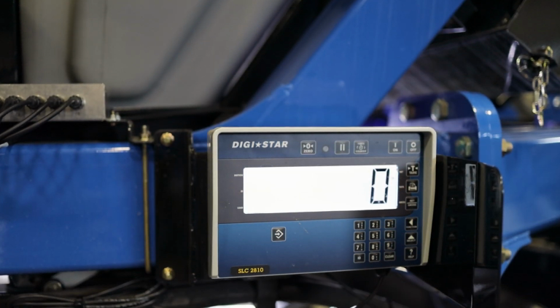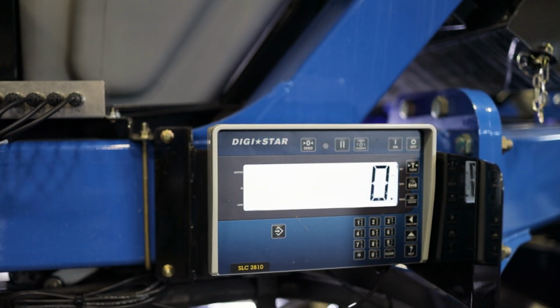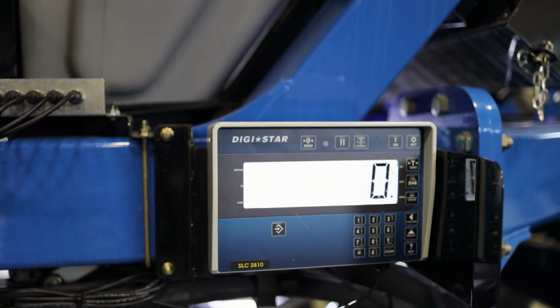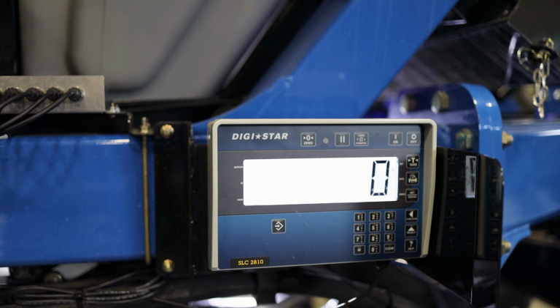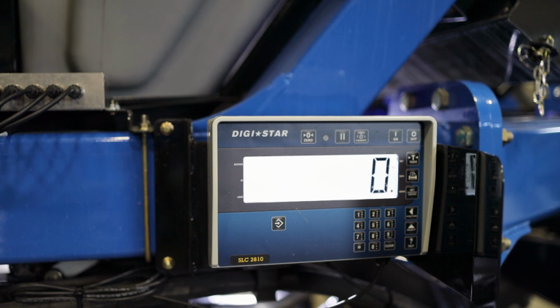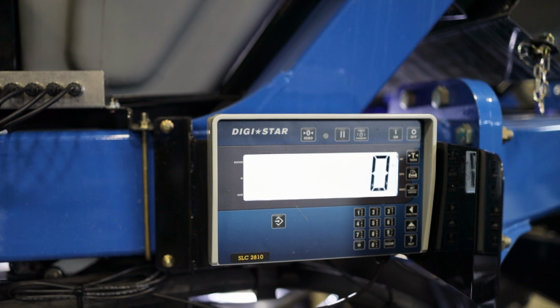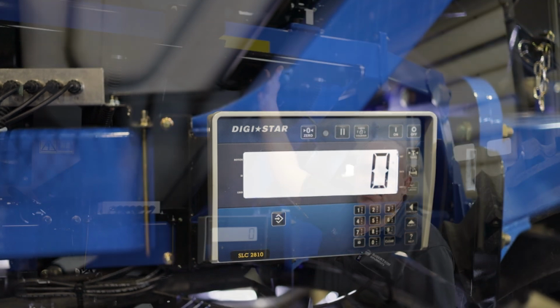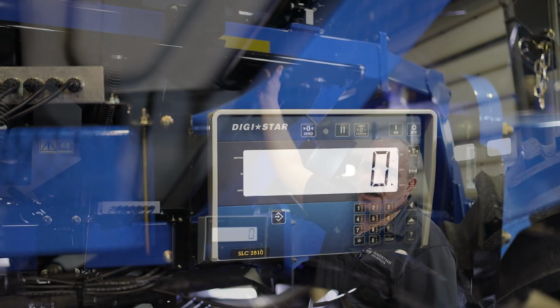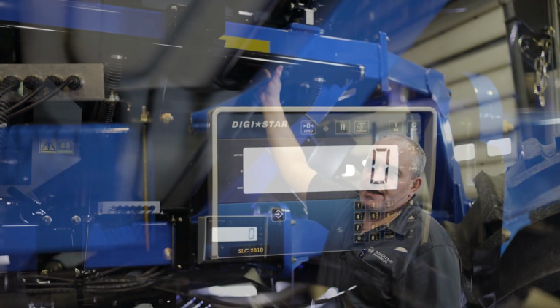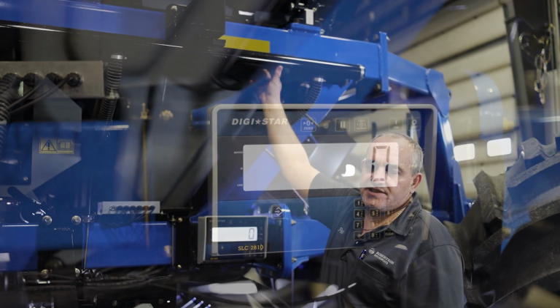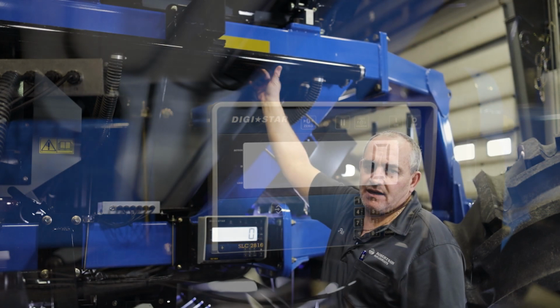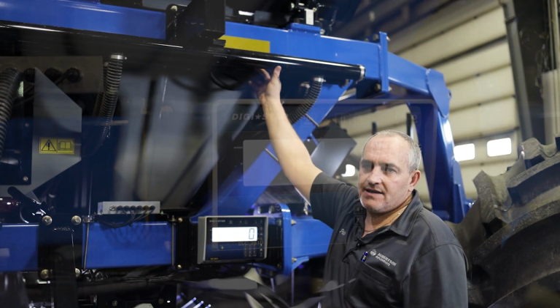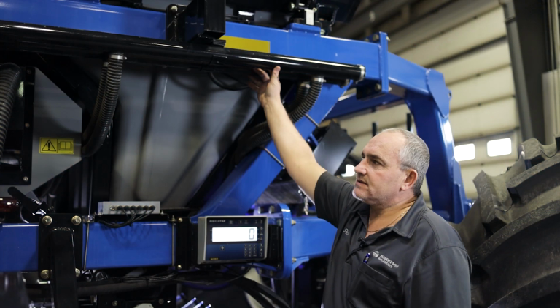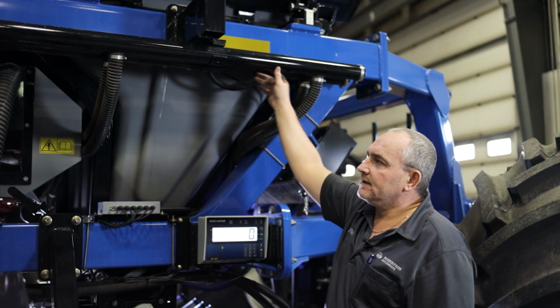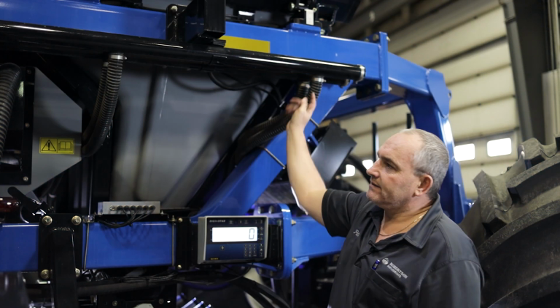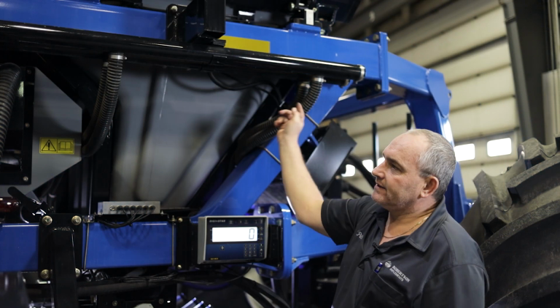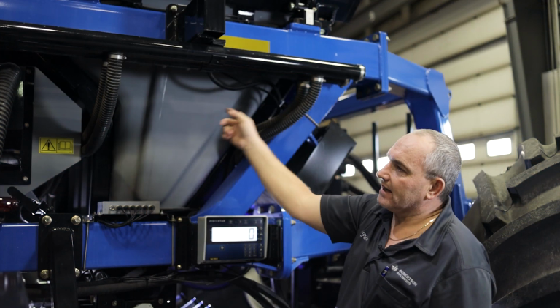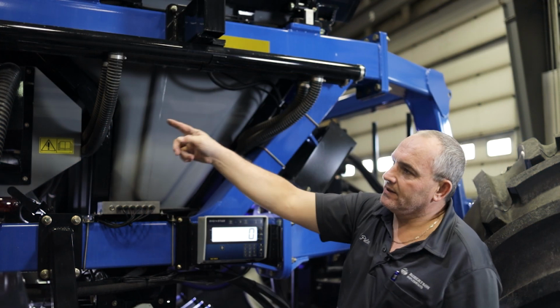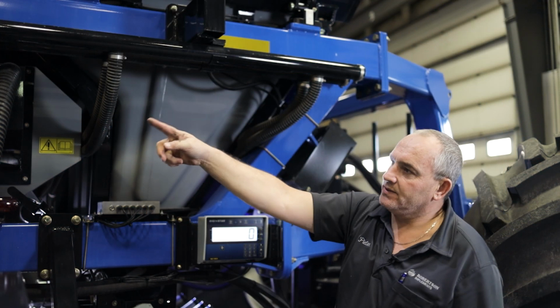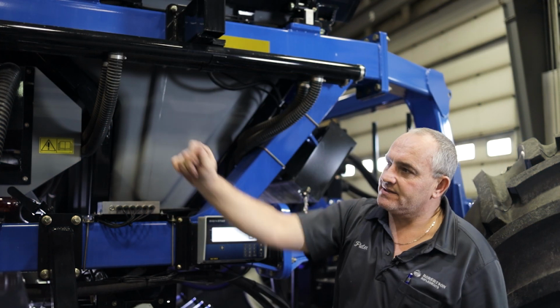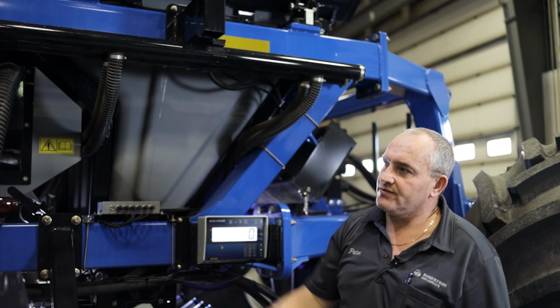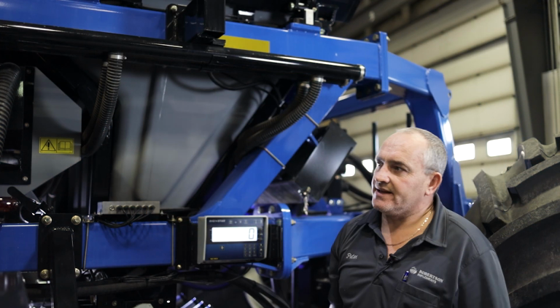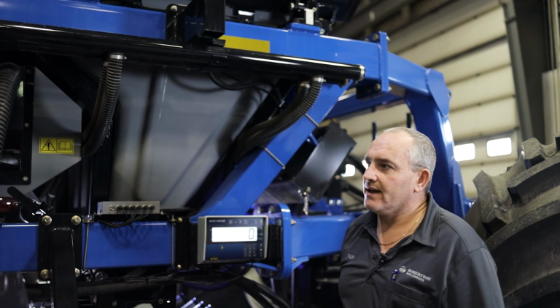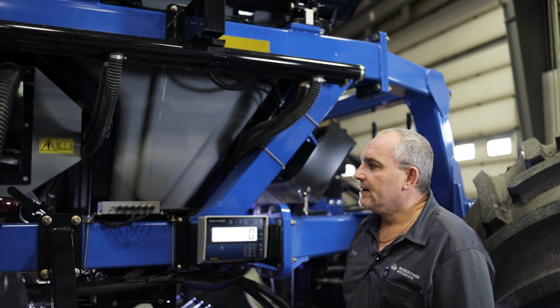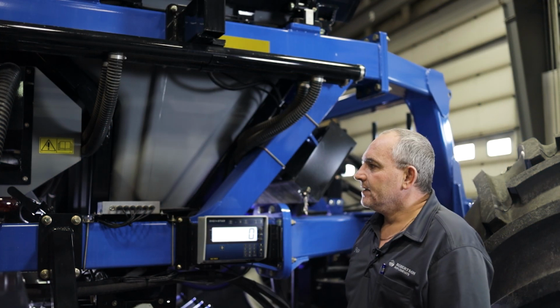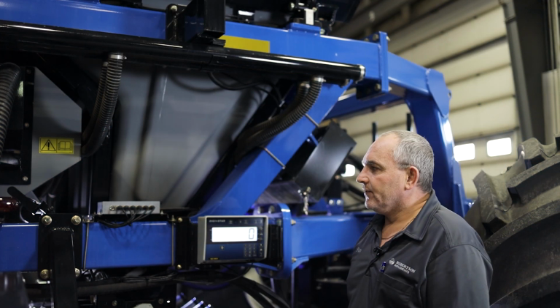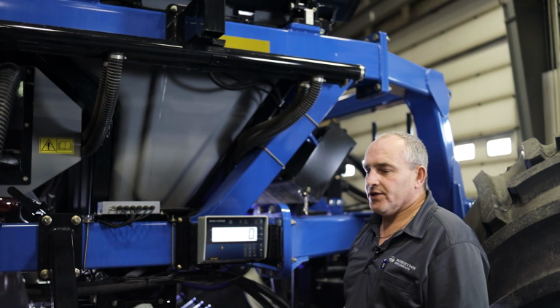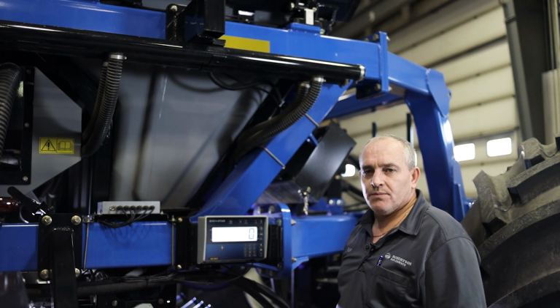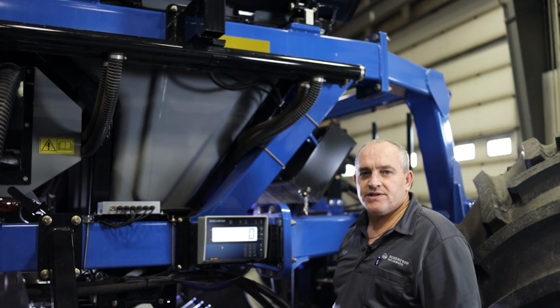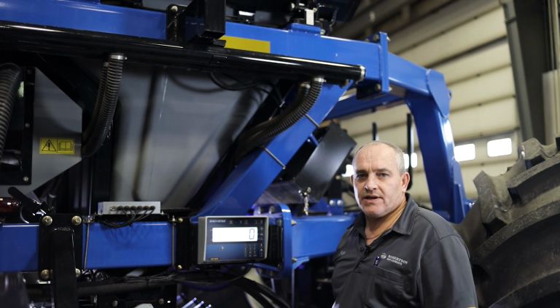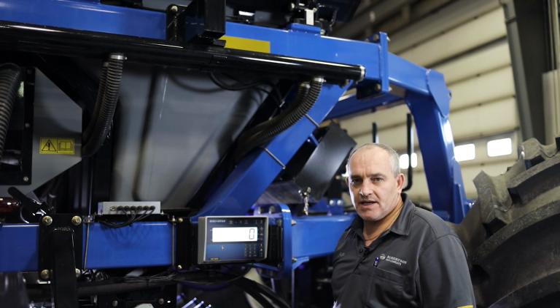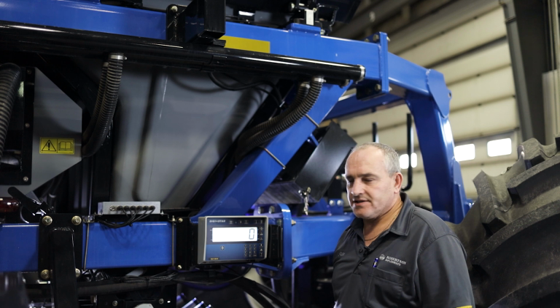Up here we have our pressurization lines going to each and every tank for your pressurization.